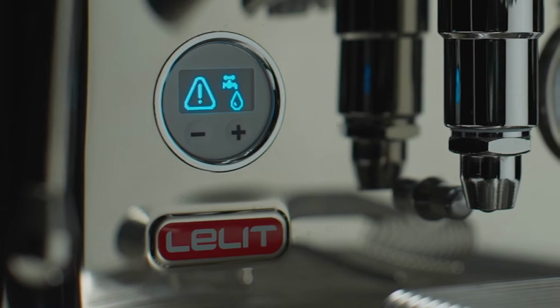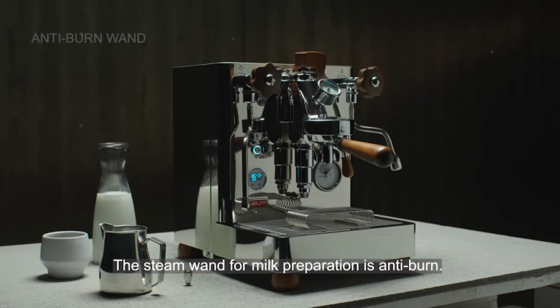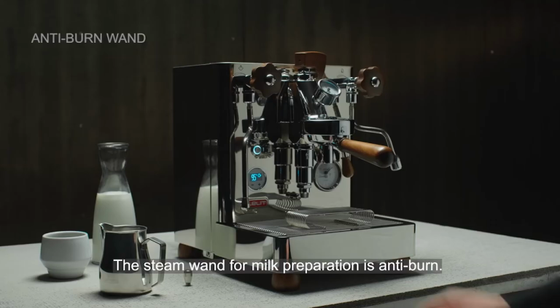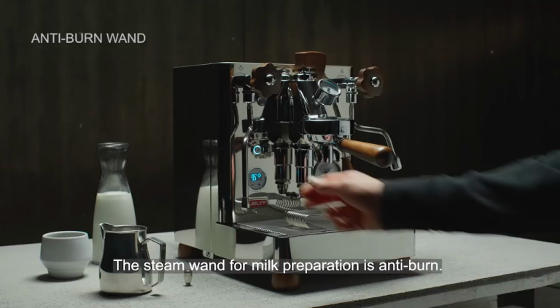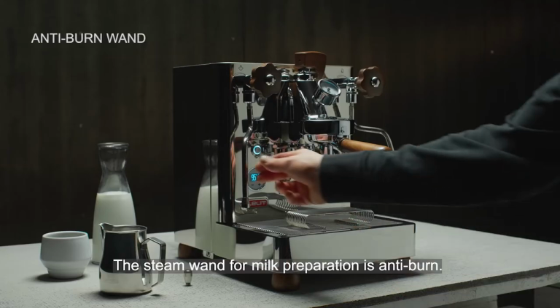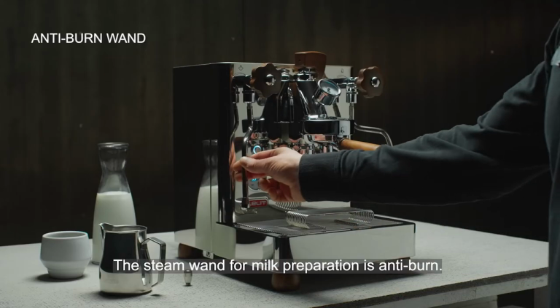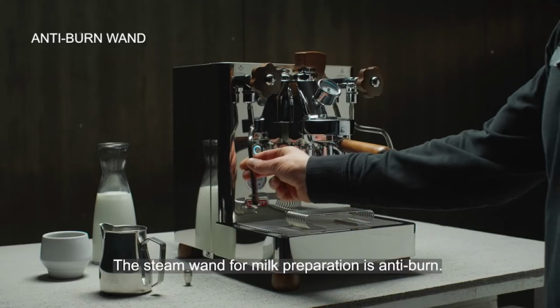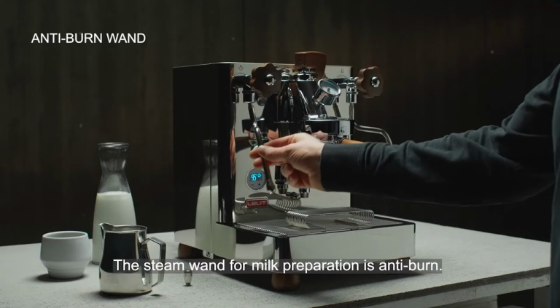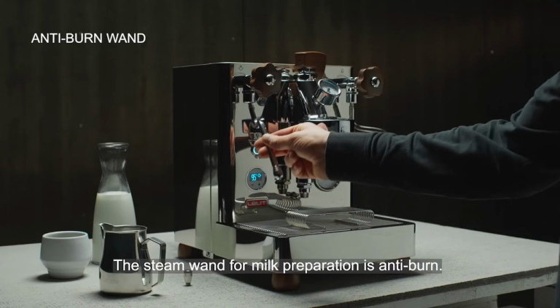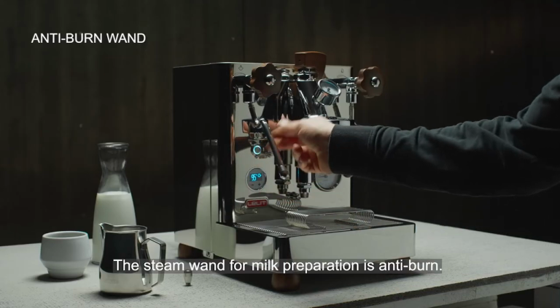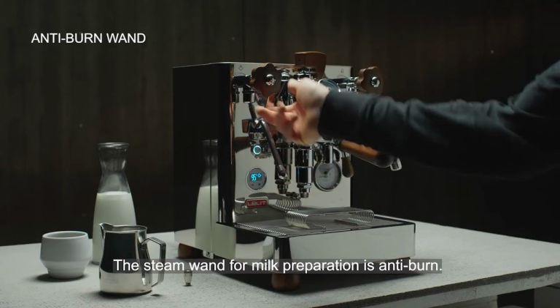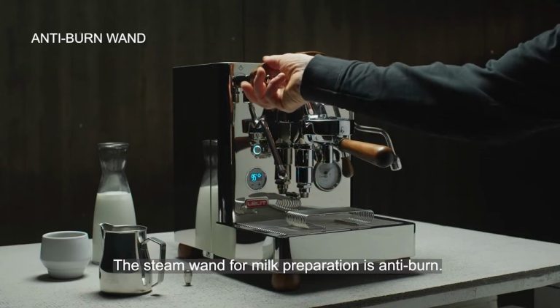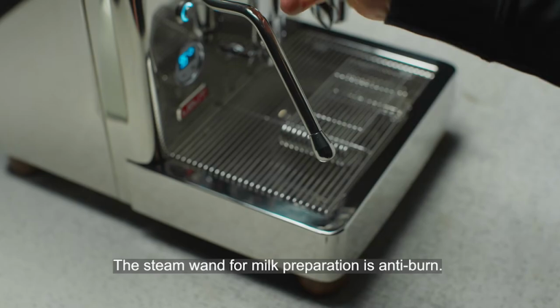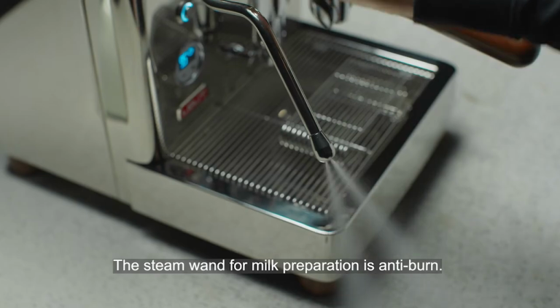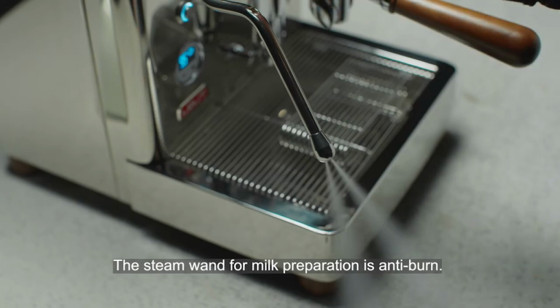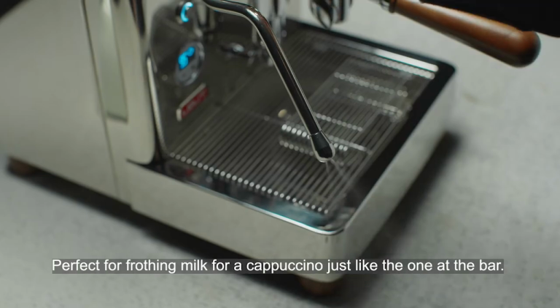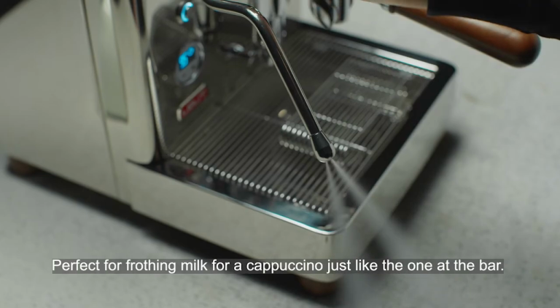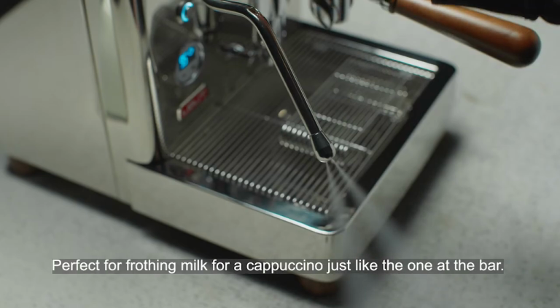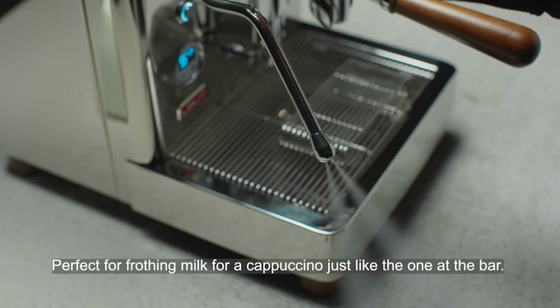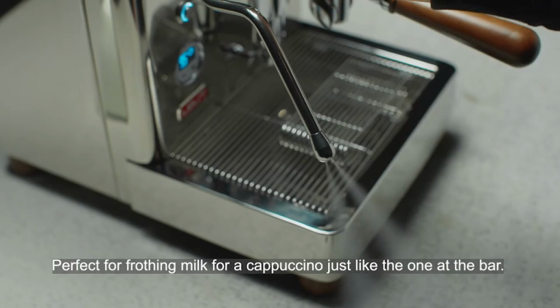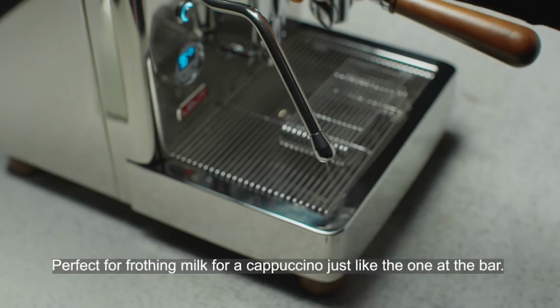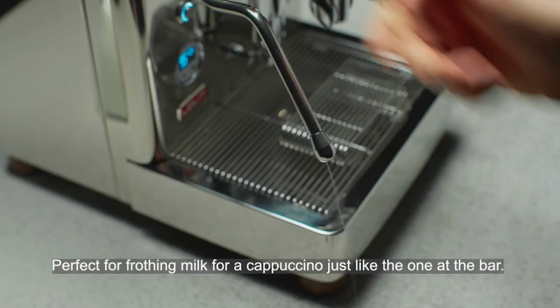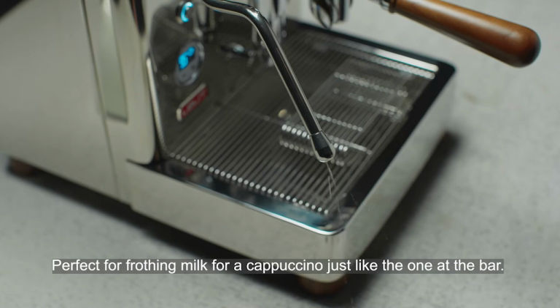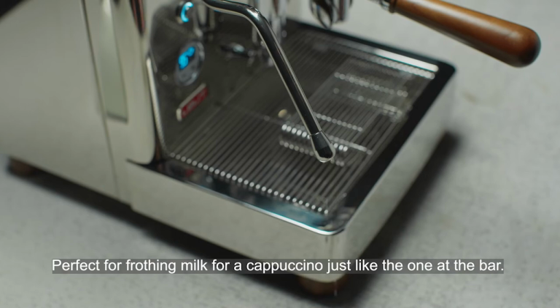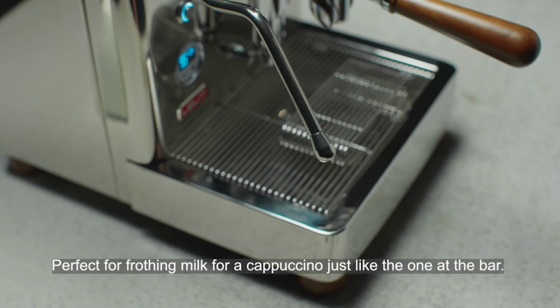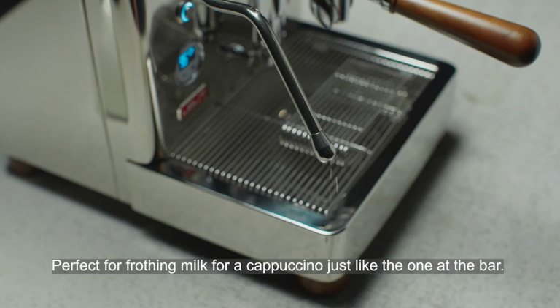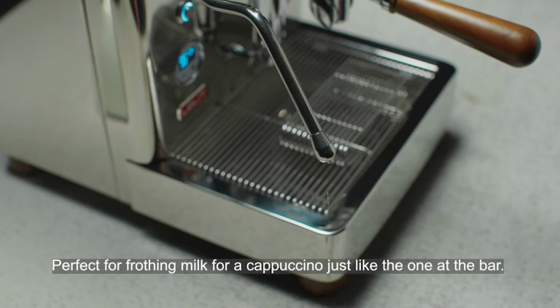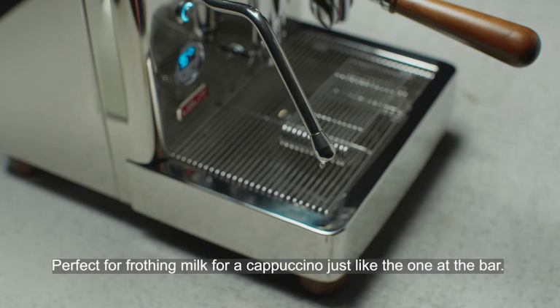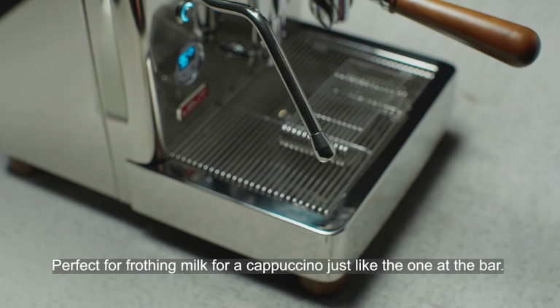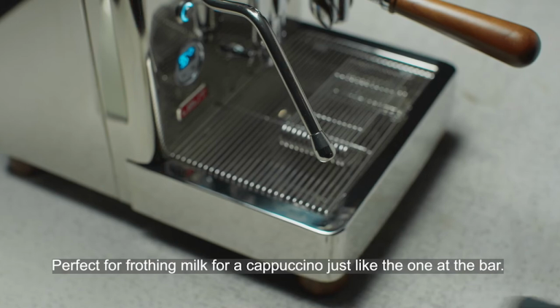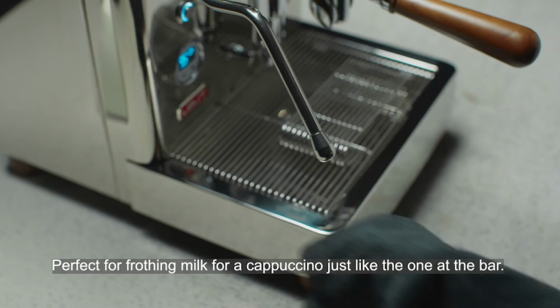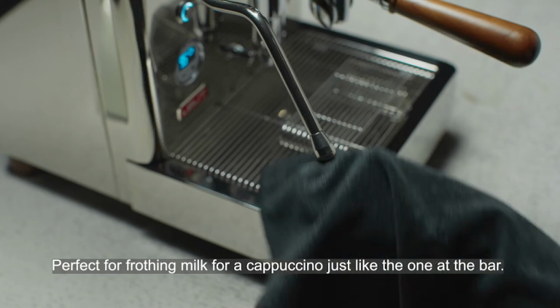The steam wand for milk preparation is anti-burn, perfect for frothing milk for a cappuccino just like the one at the bar.